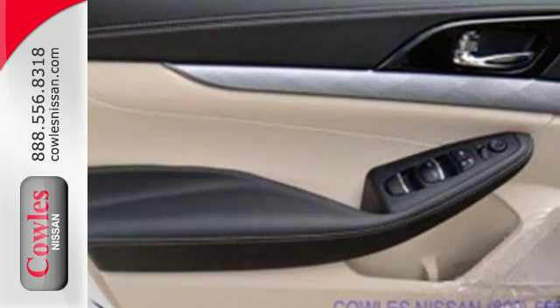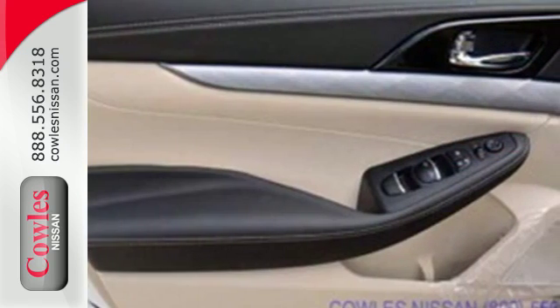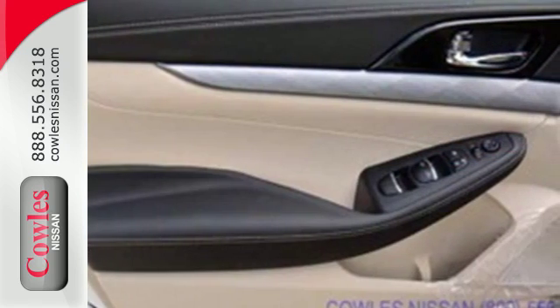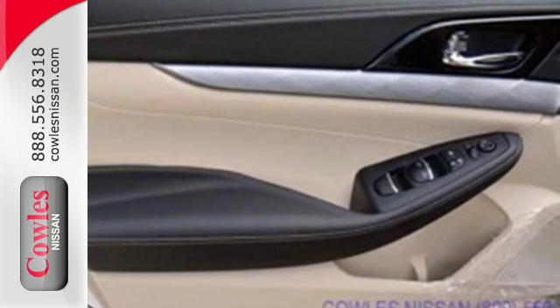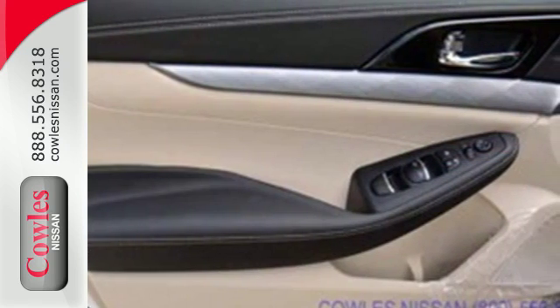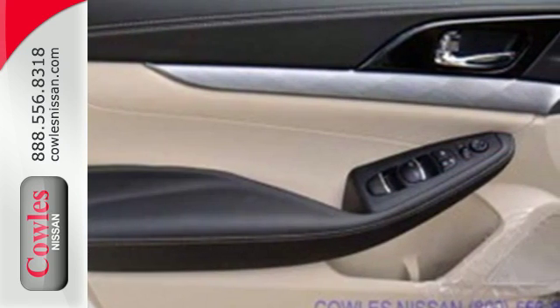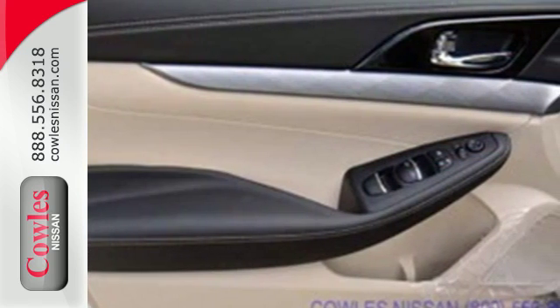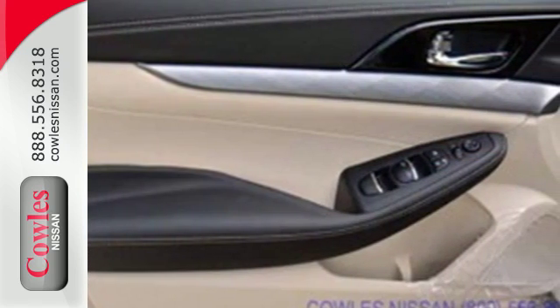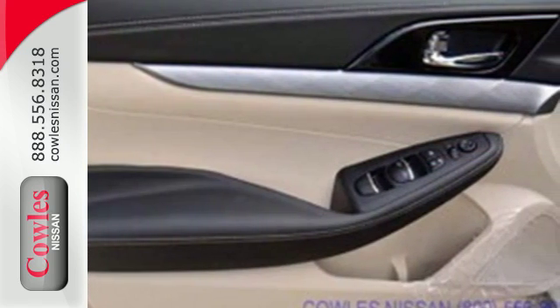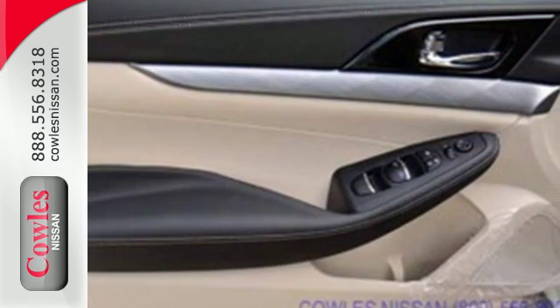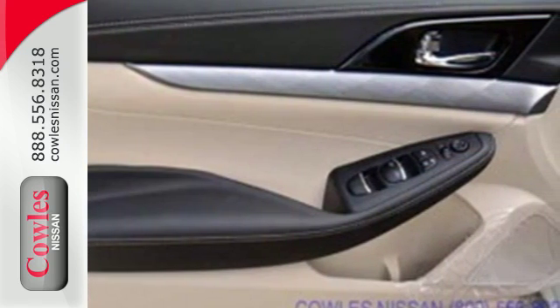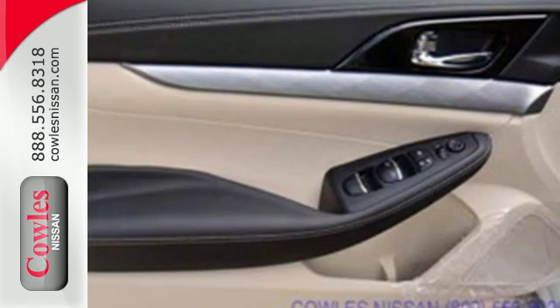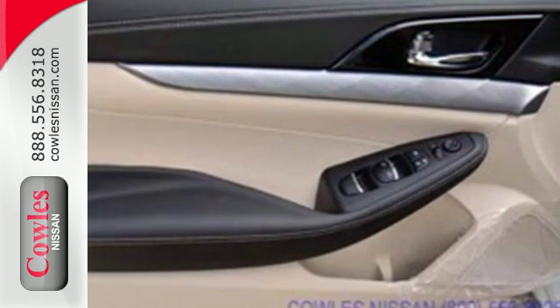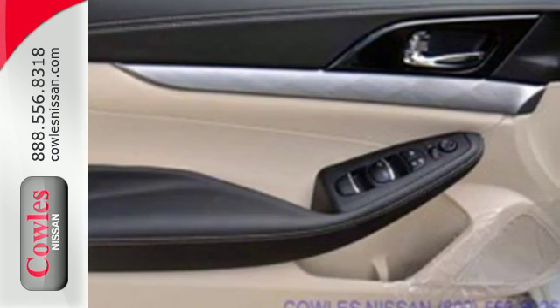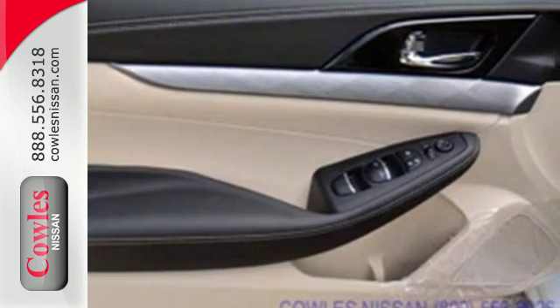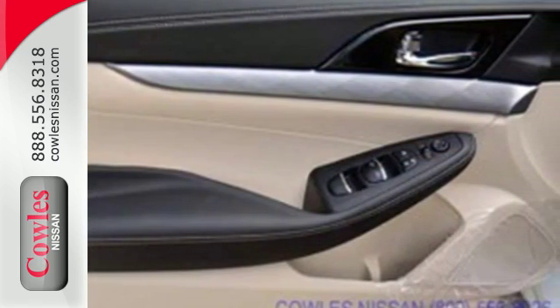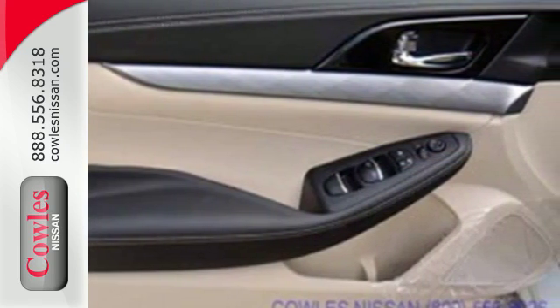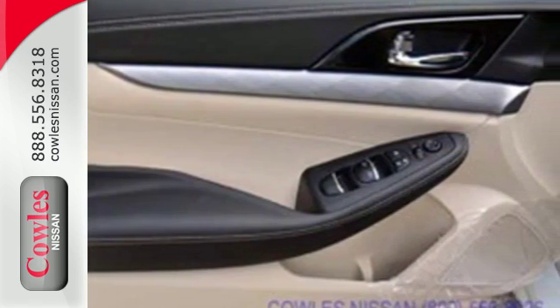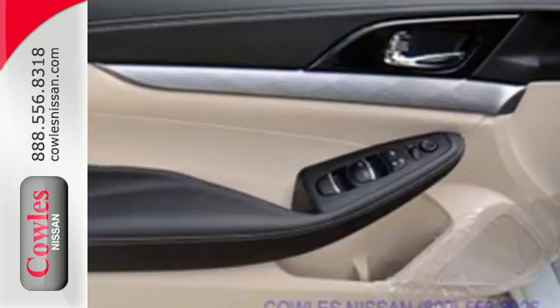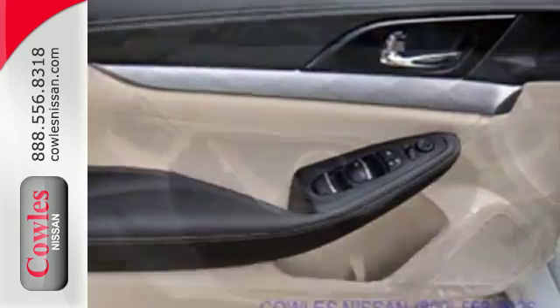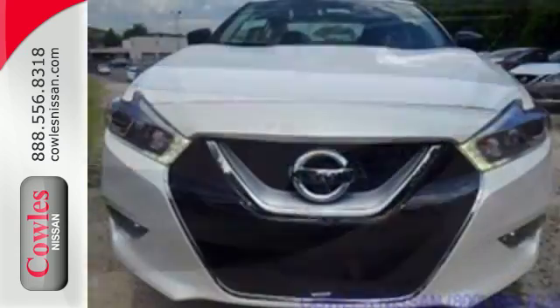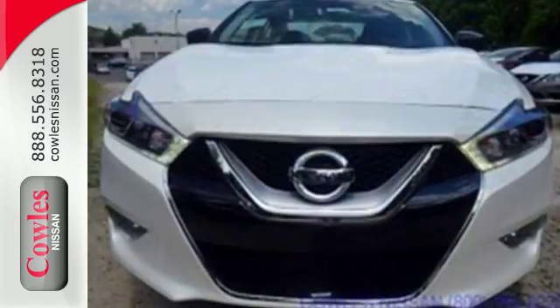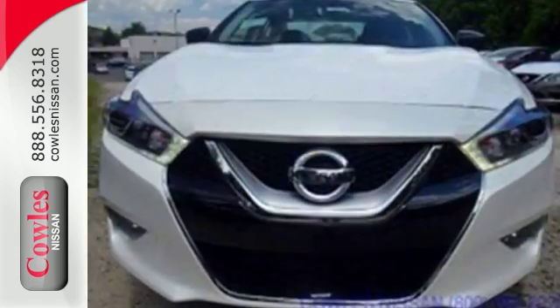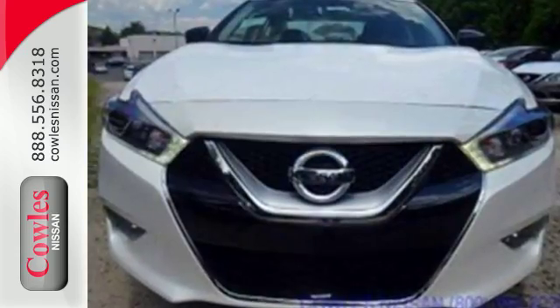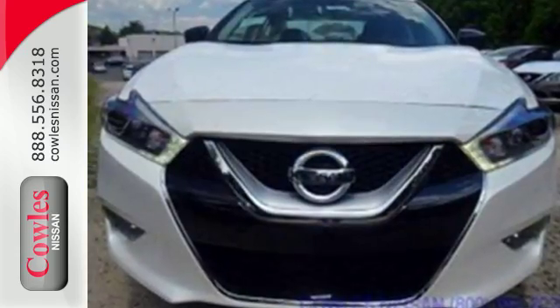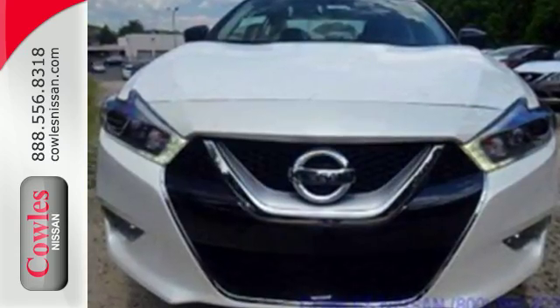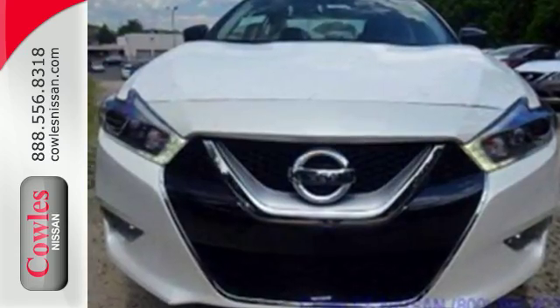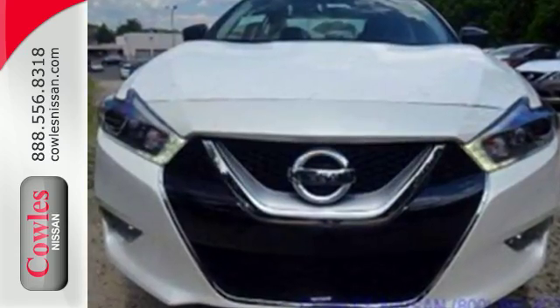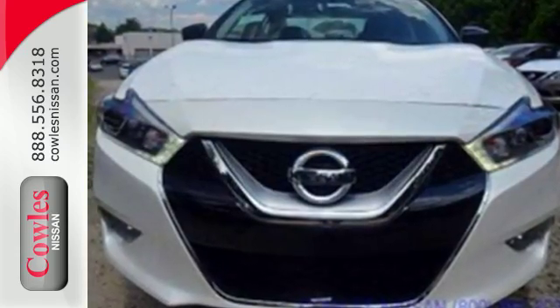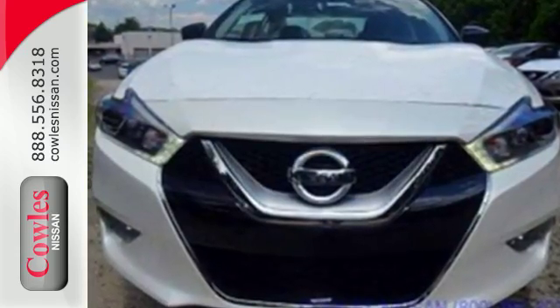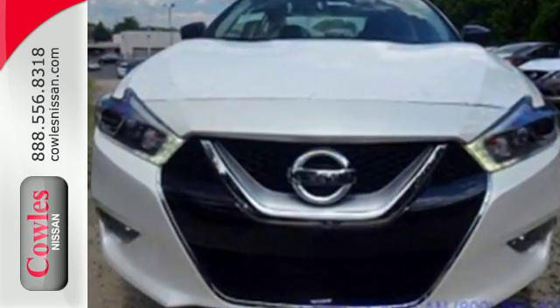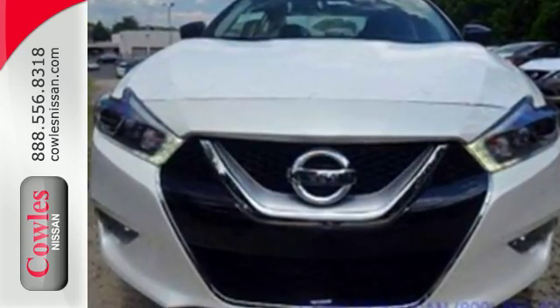Engineered for both enthusiasts and economists alike, this Maxima is ready to exhilarate. Let's drive it today.